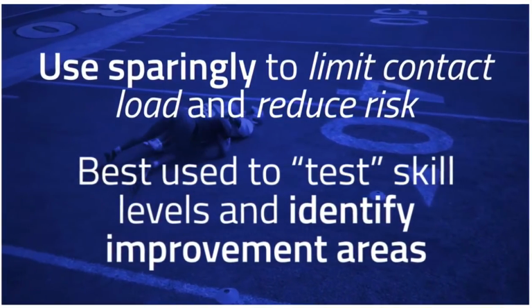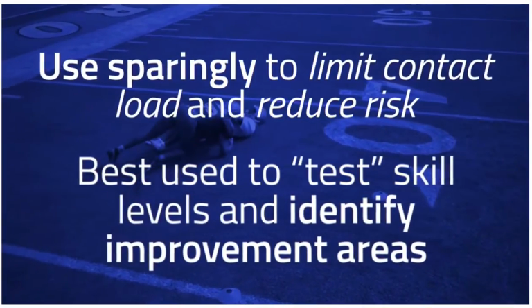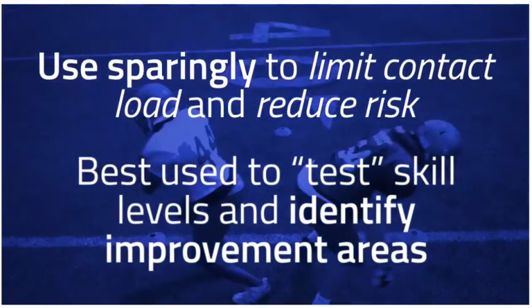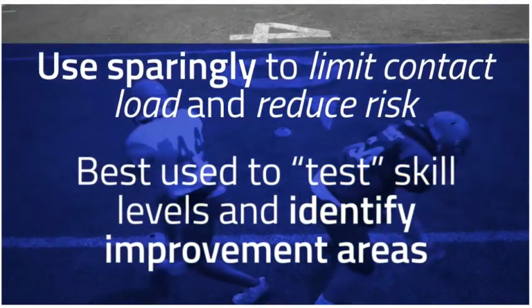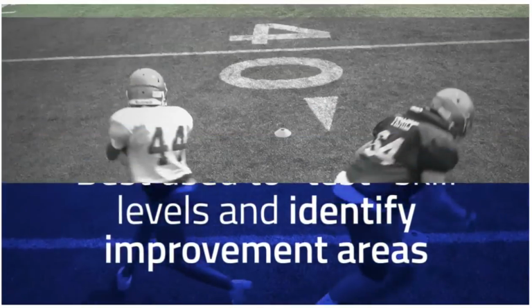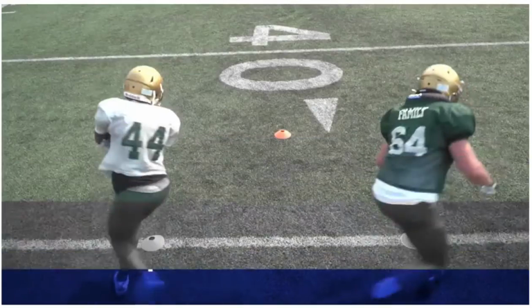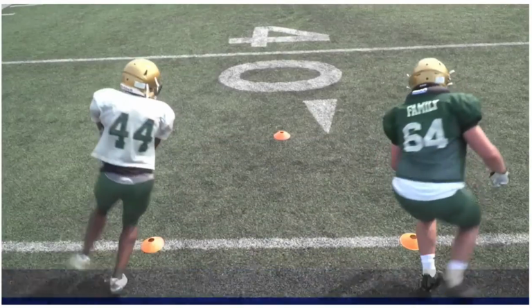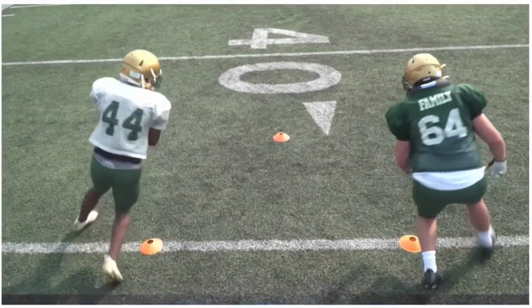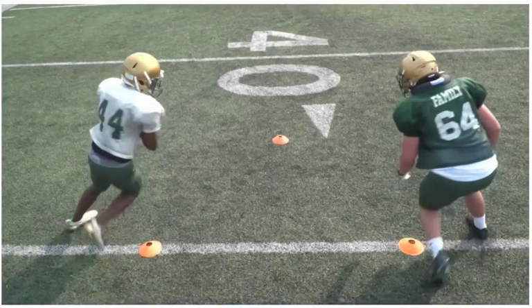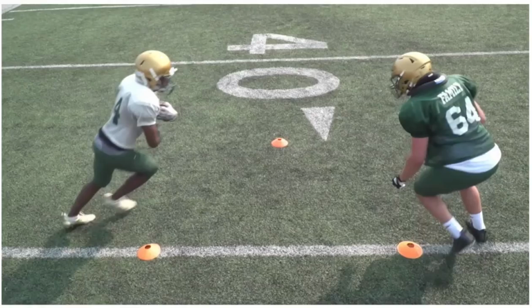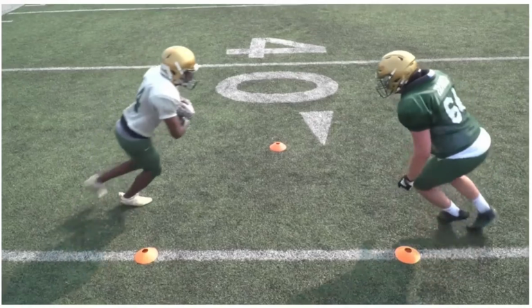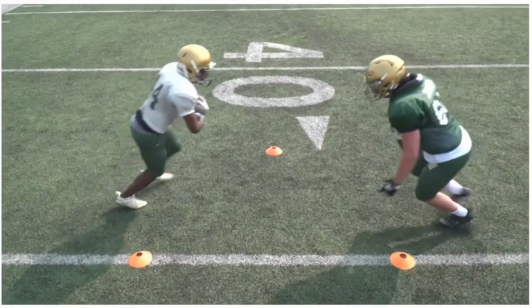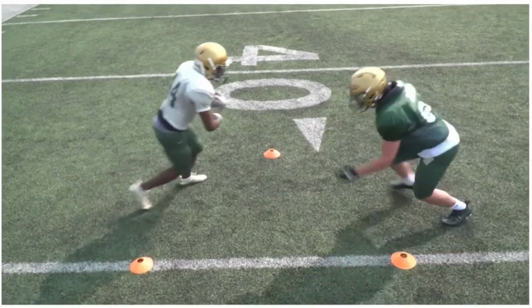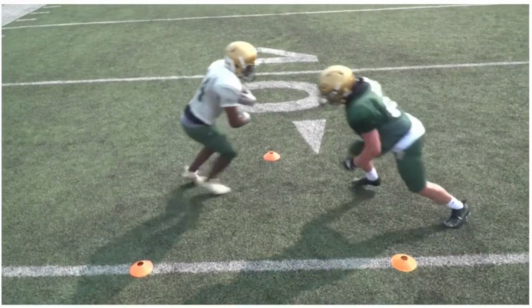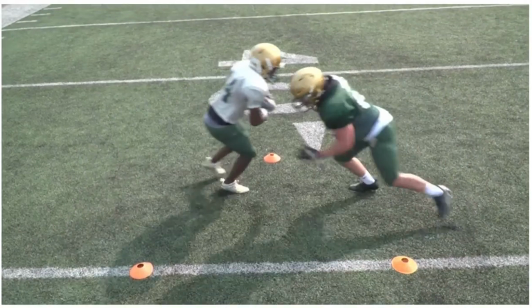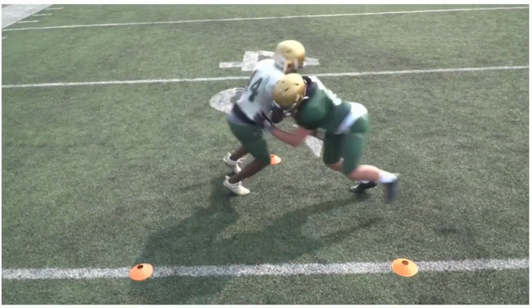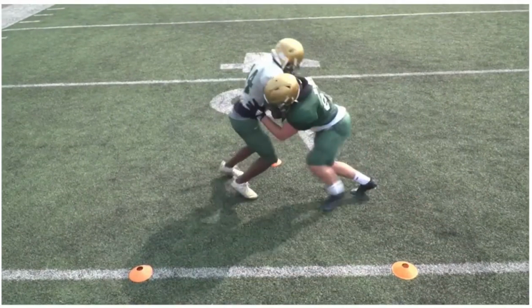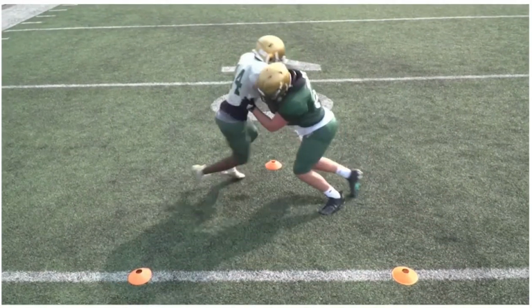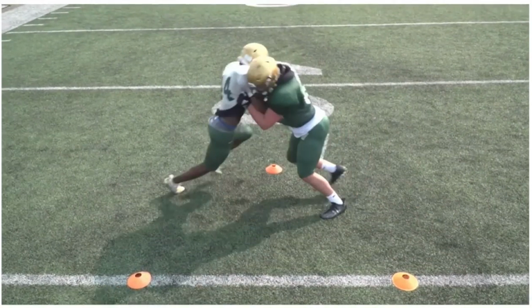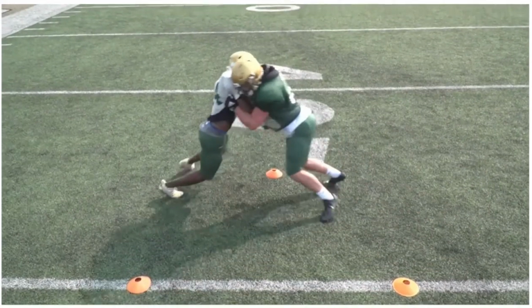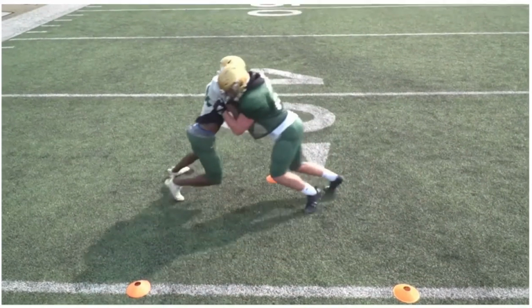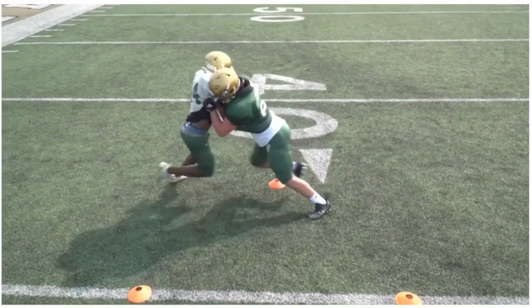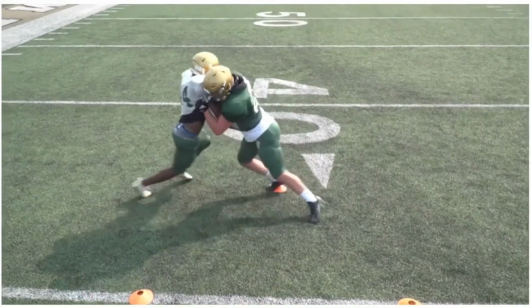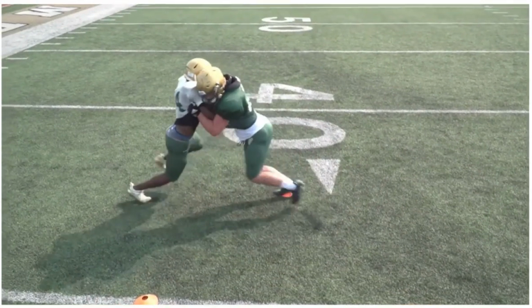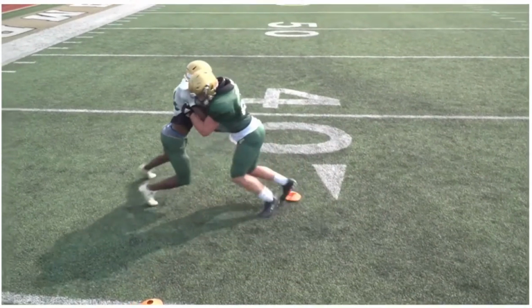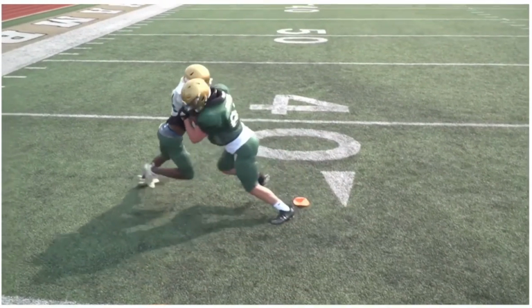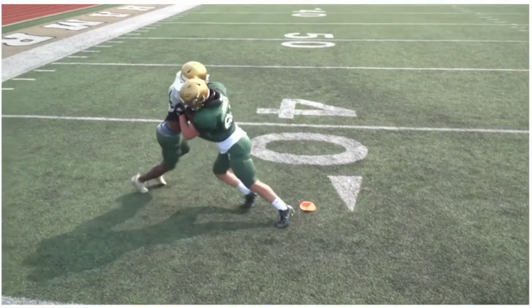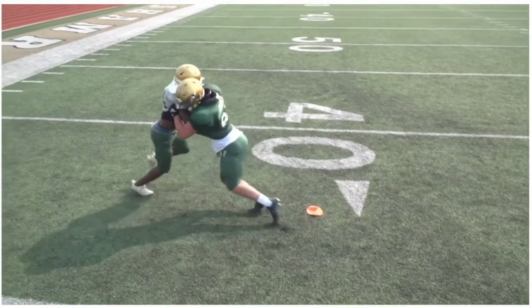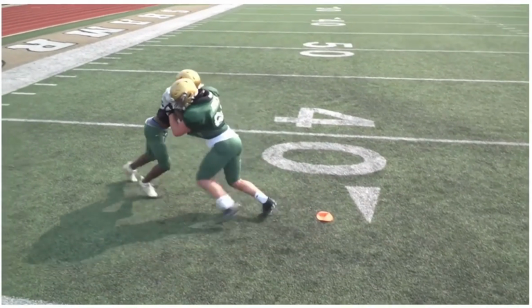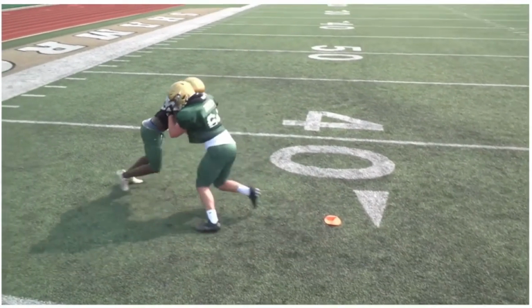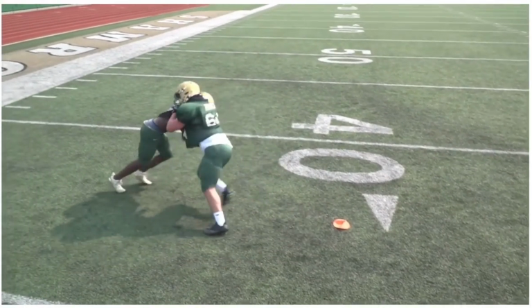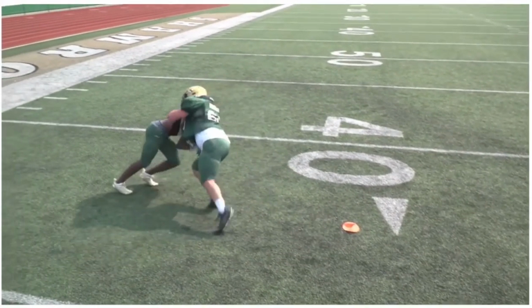Again, the small box limits total distance, but the extra movement can be used to challenge athletes.